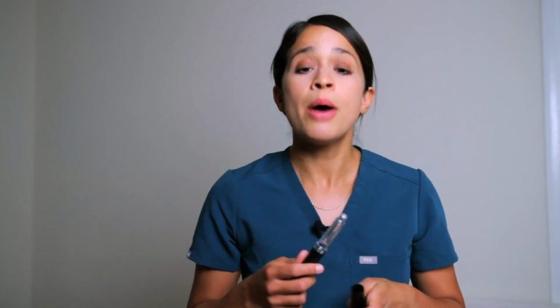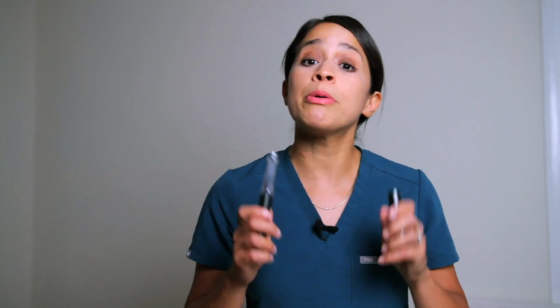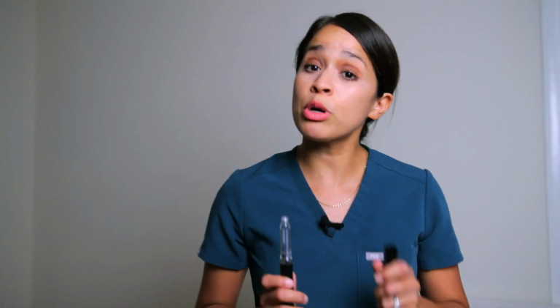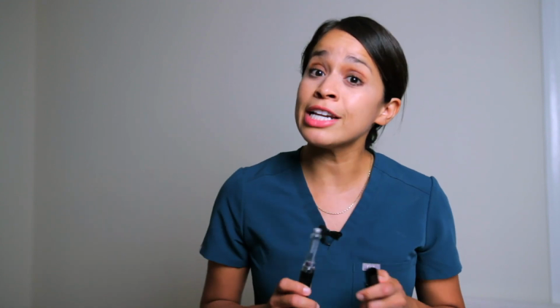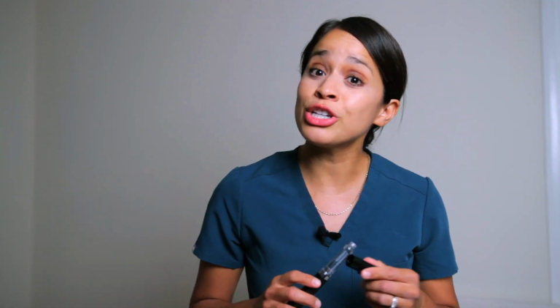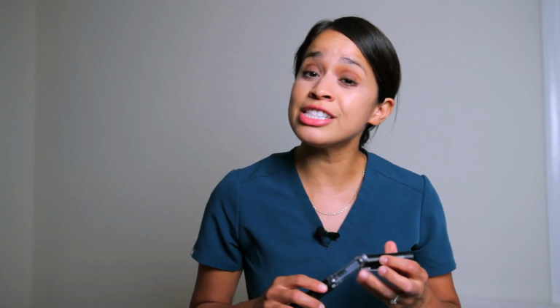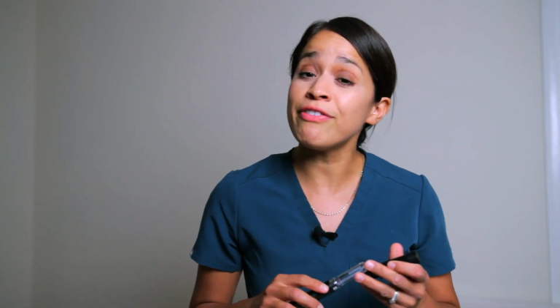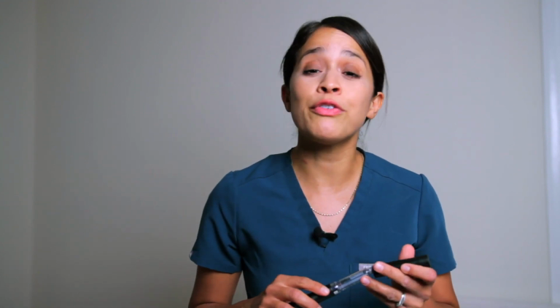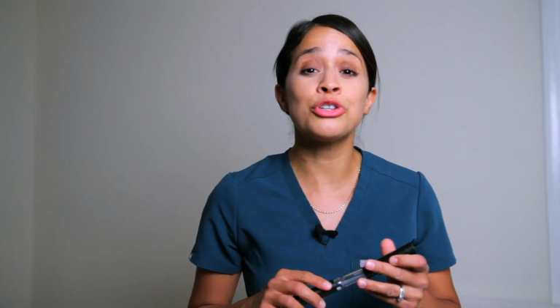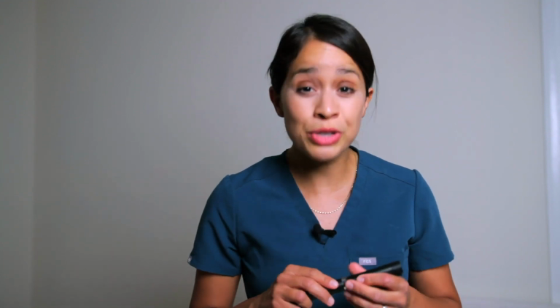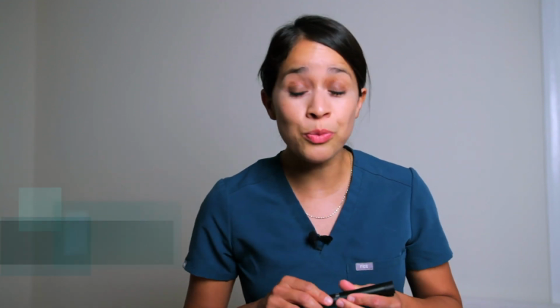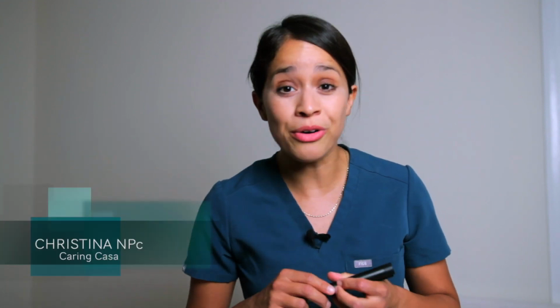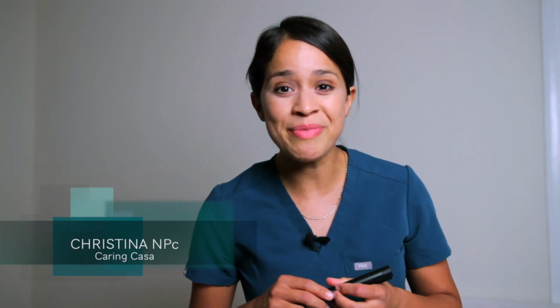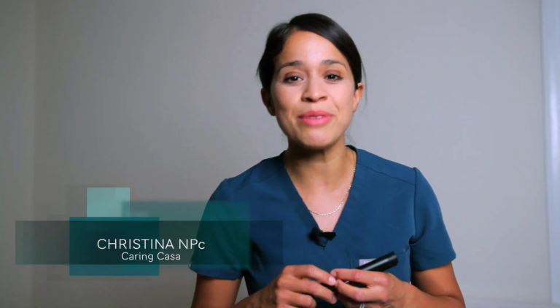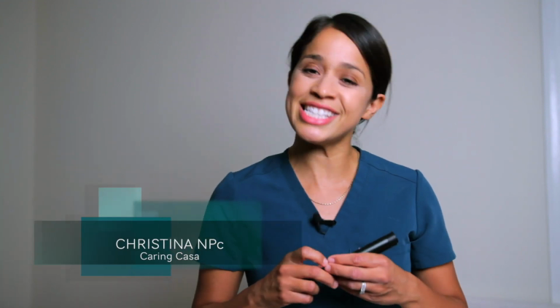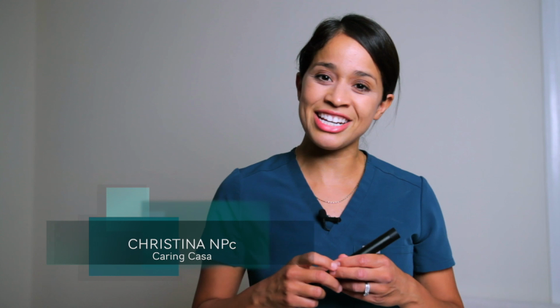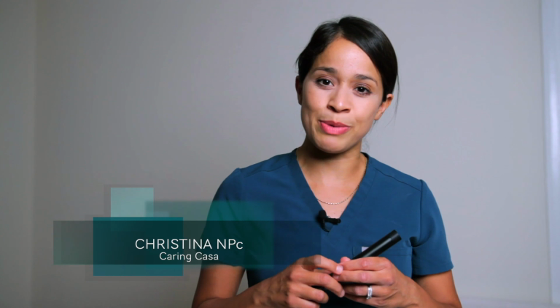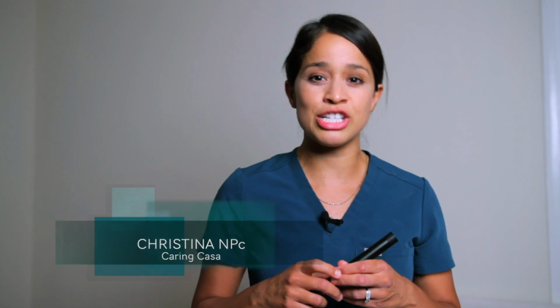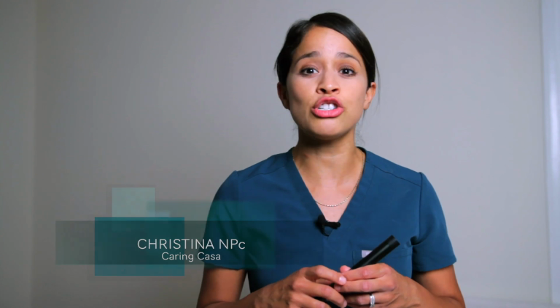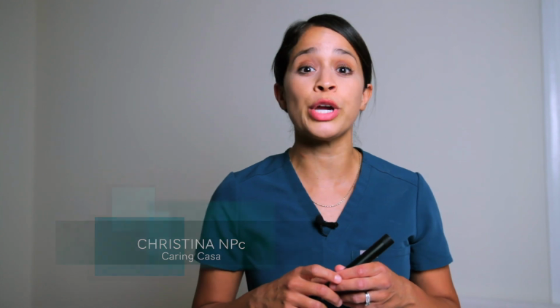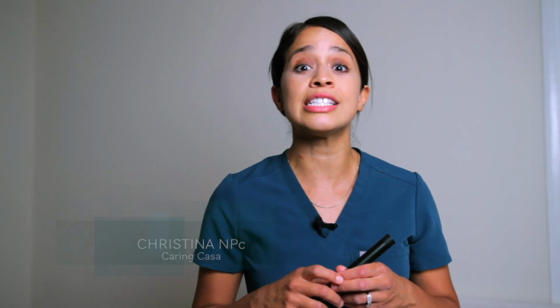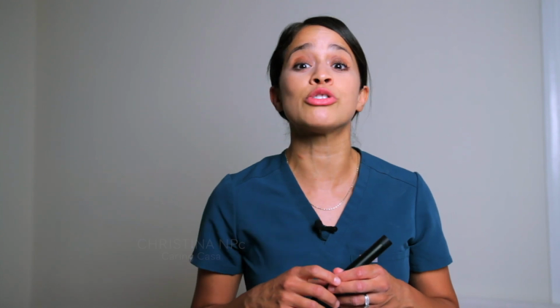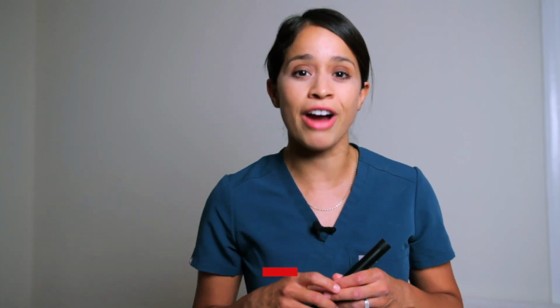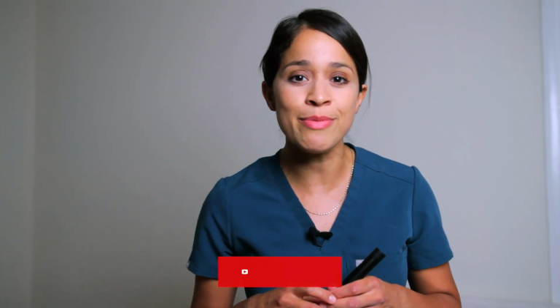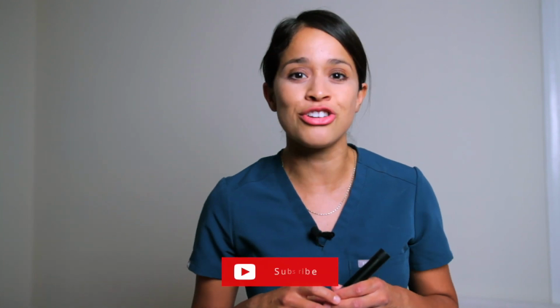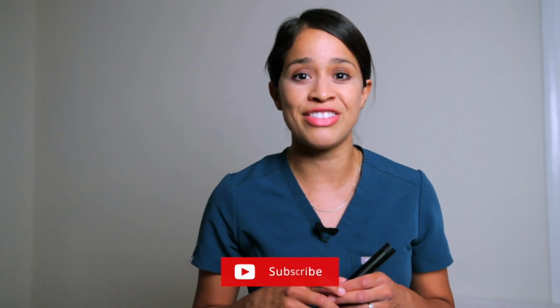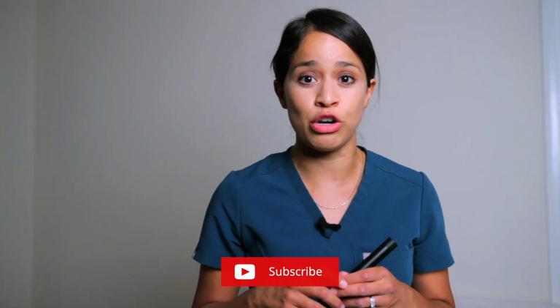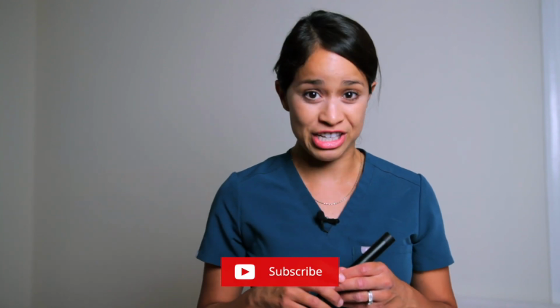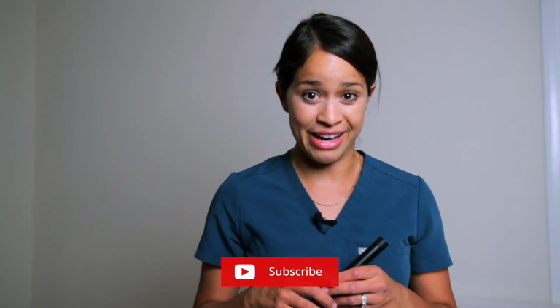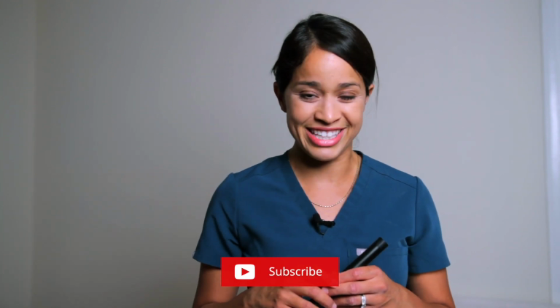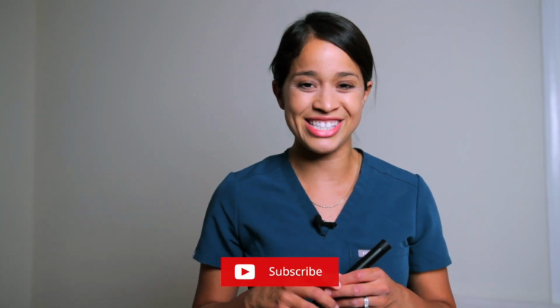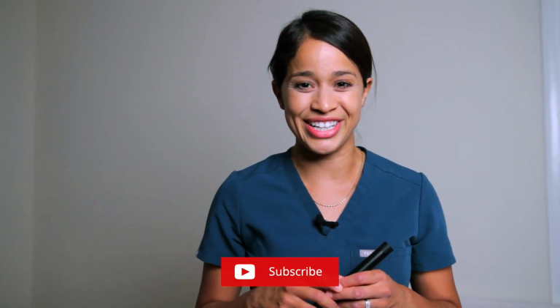But before we get into the good stuff, if you're new here, welcome. My name is Tina, nurse practitioner. Don't forget to subscribe and turn on that notification bell. Let's get started.